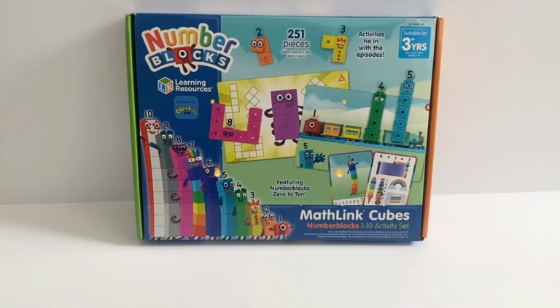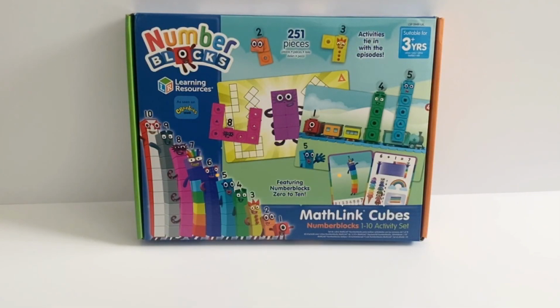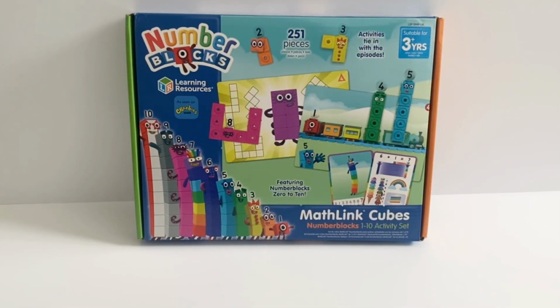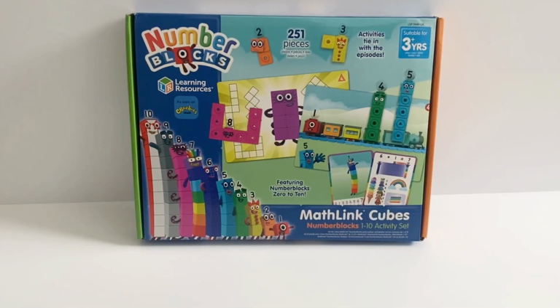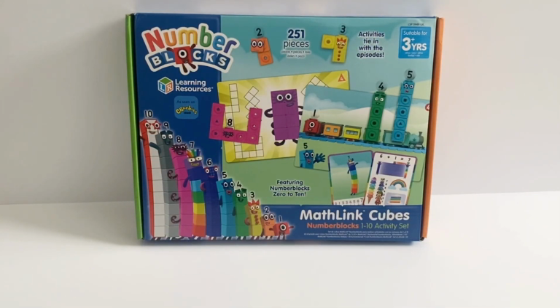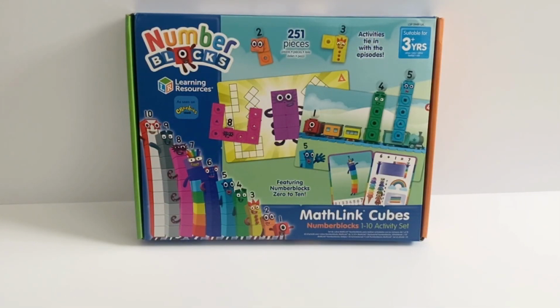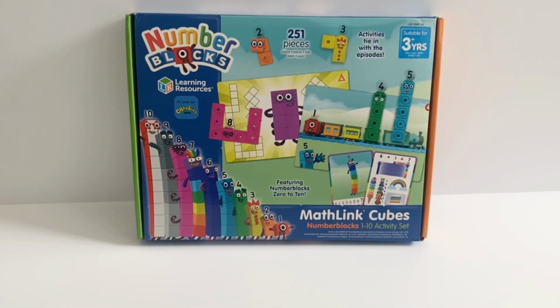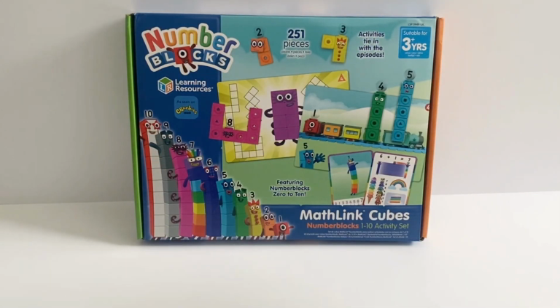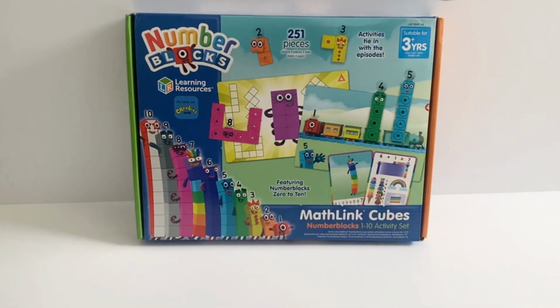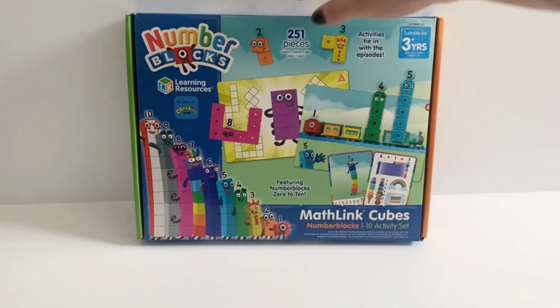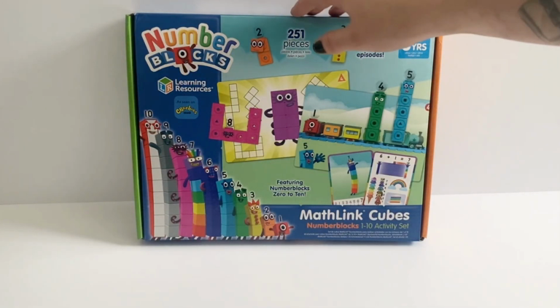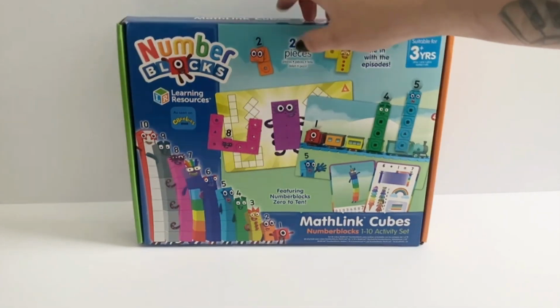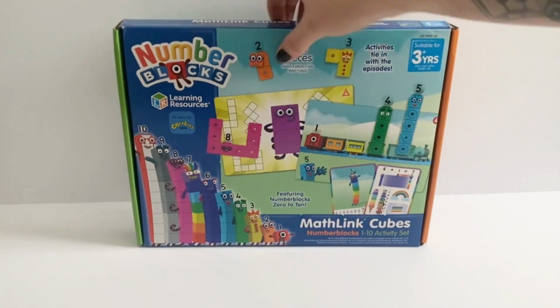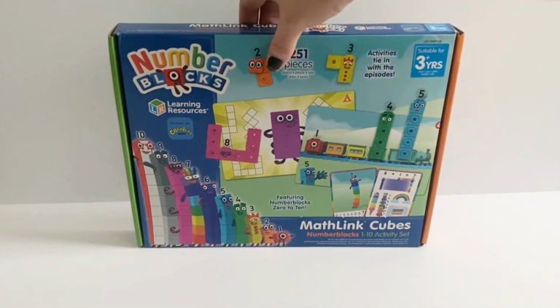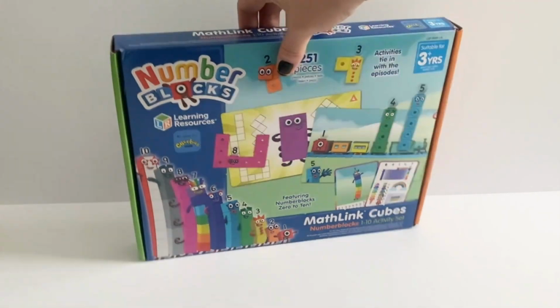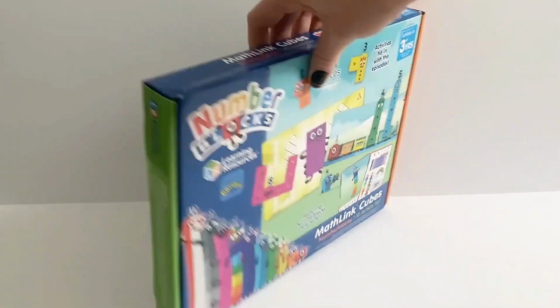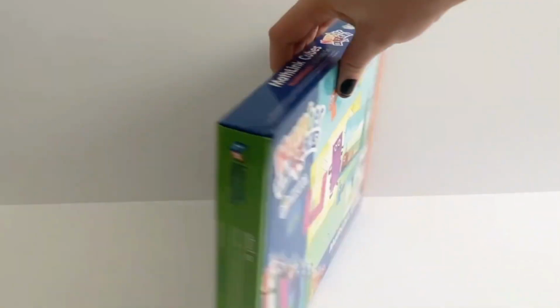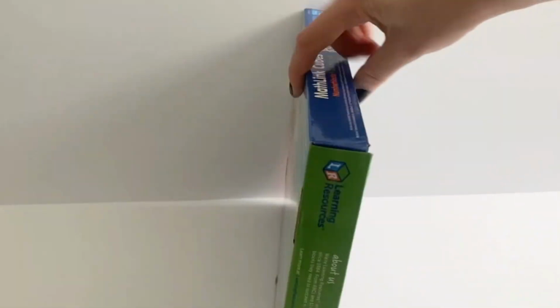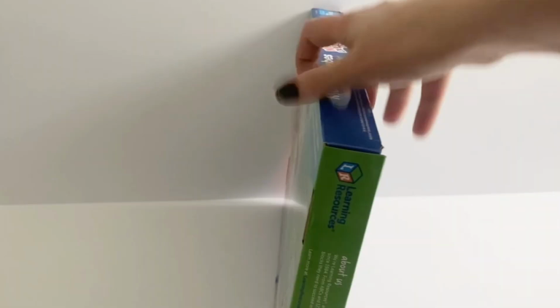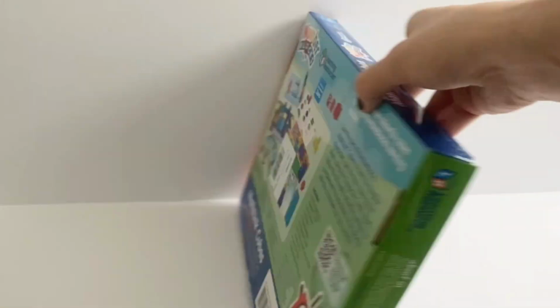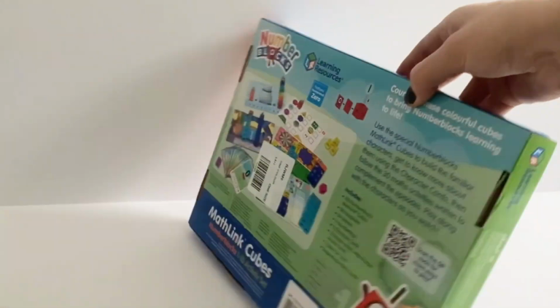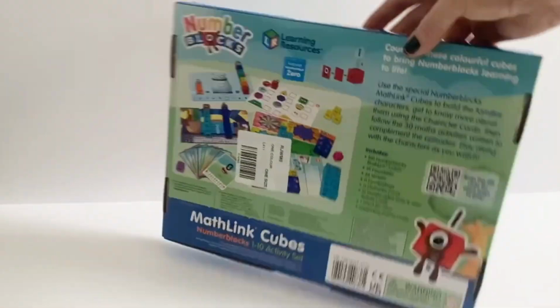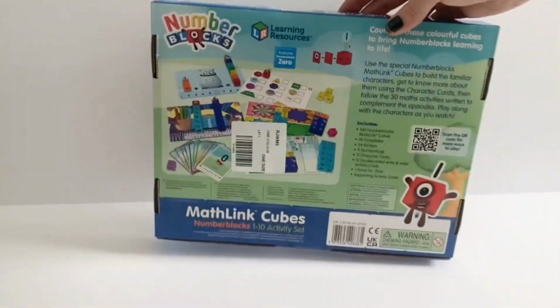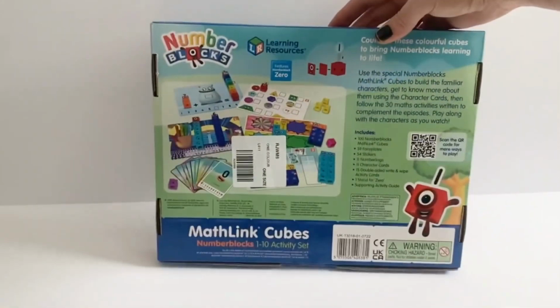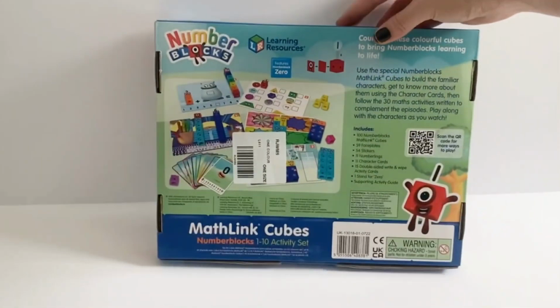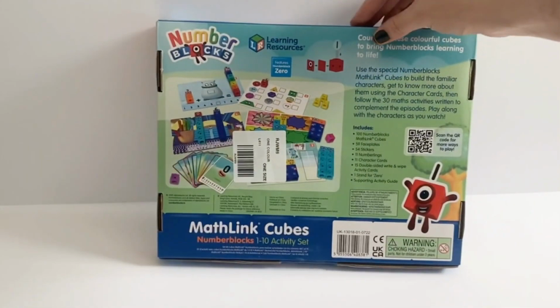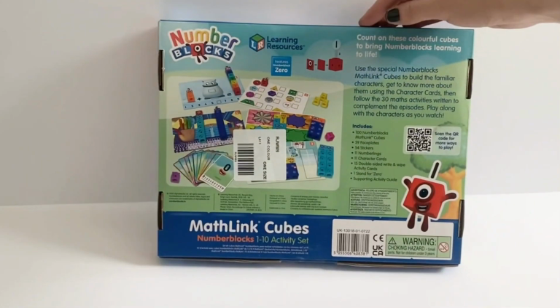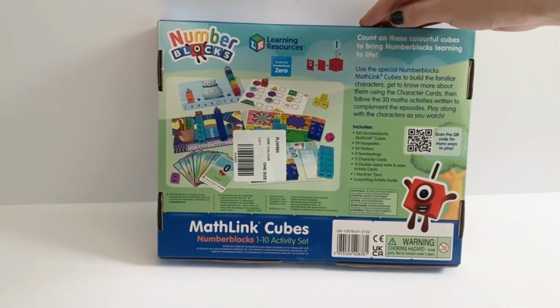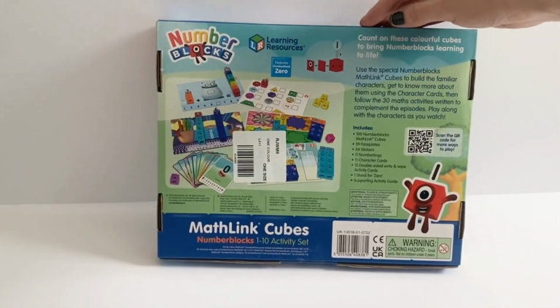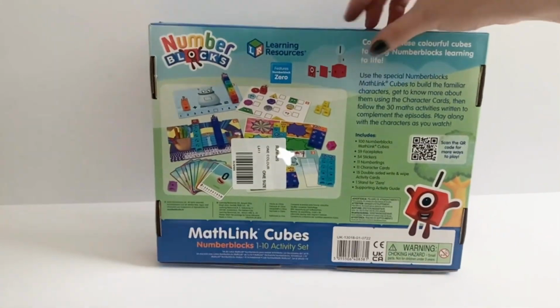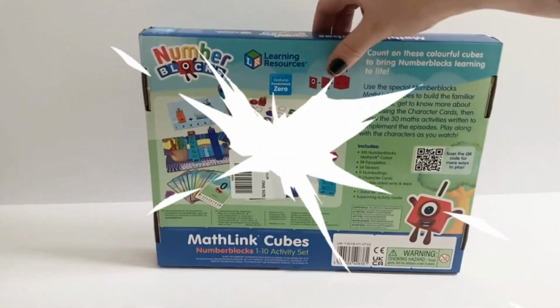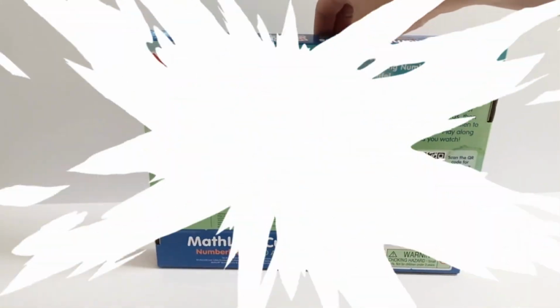Hello Number Blocks fans! Today we've got the Number Blocks set, MathLink Cubes, 1-10.